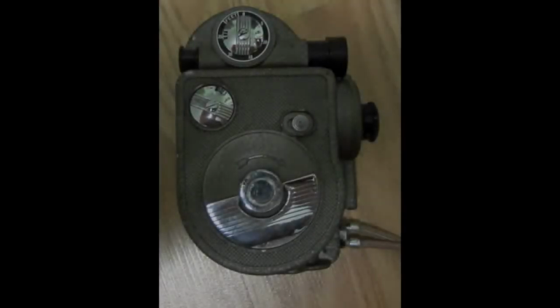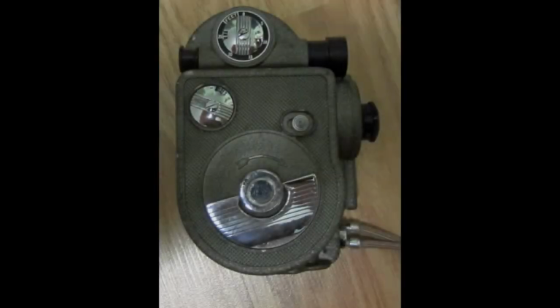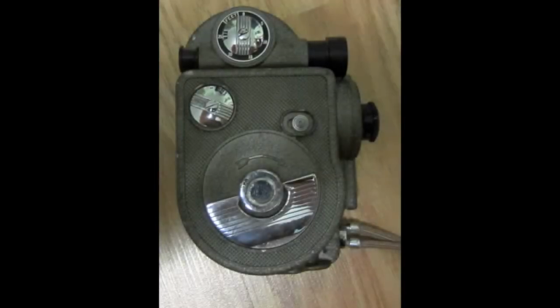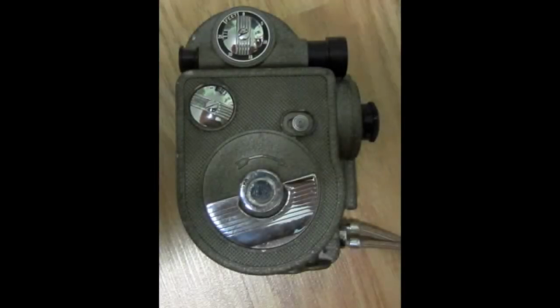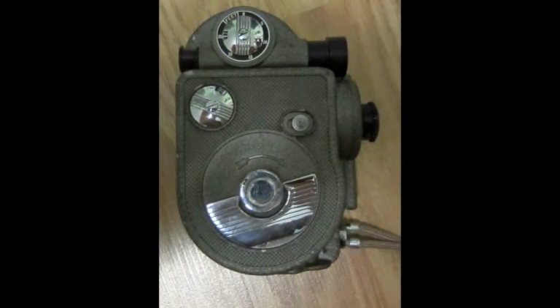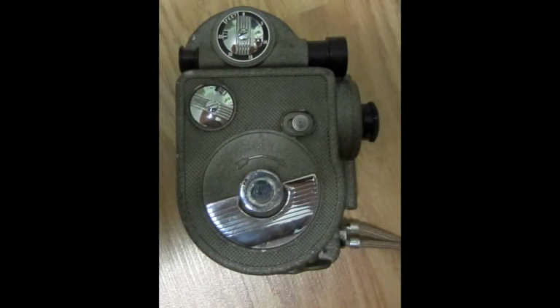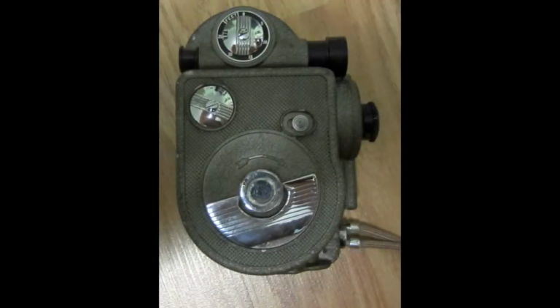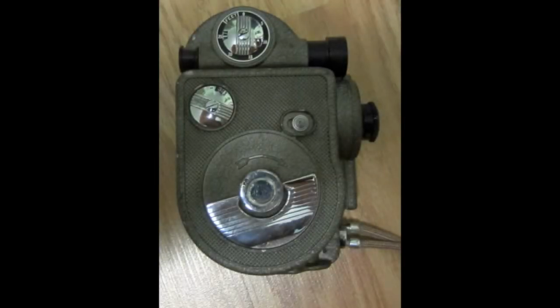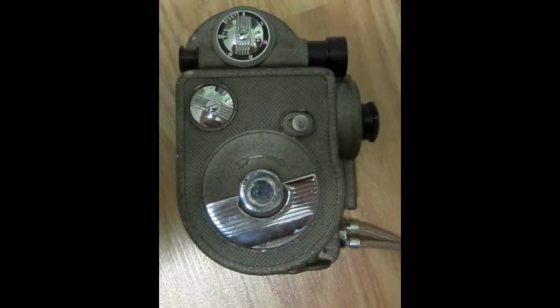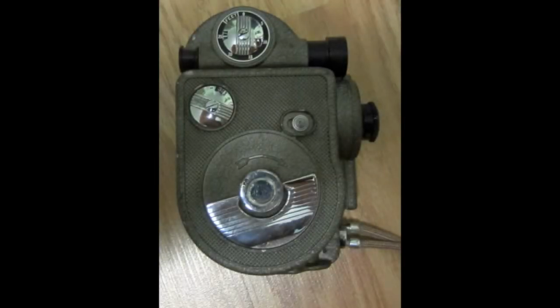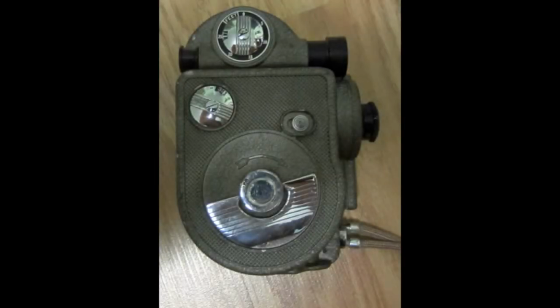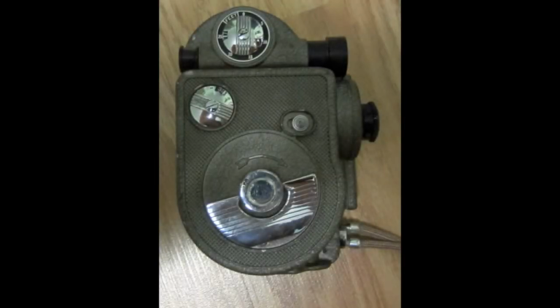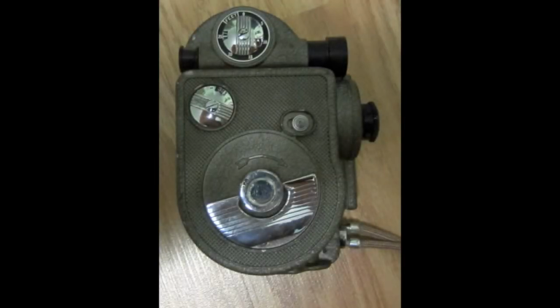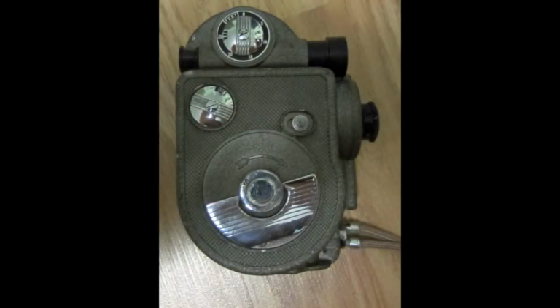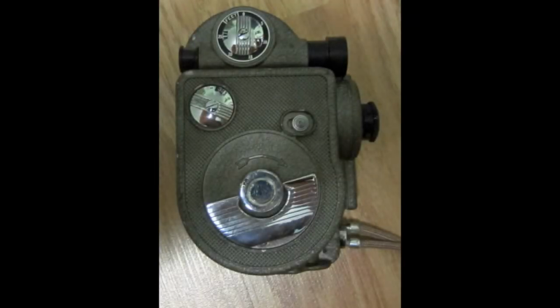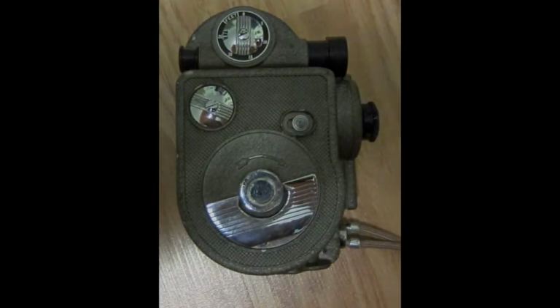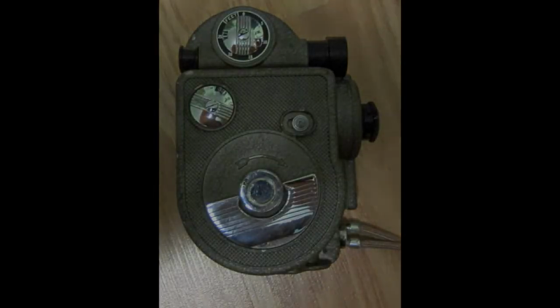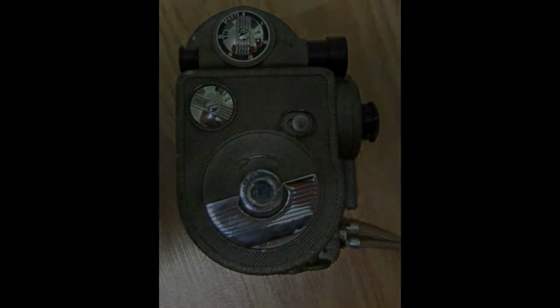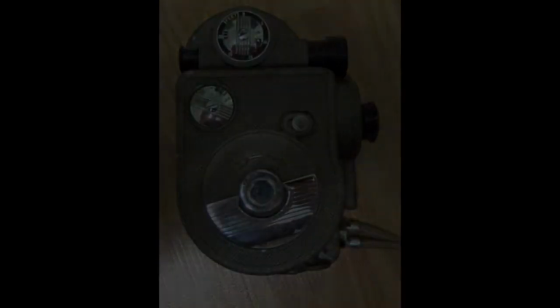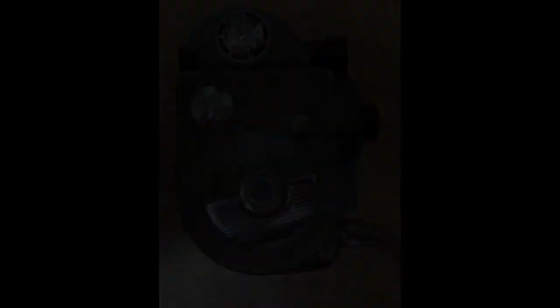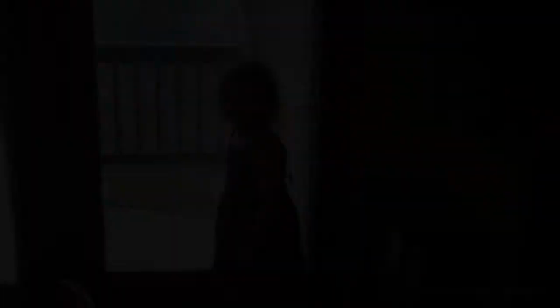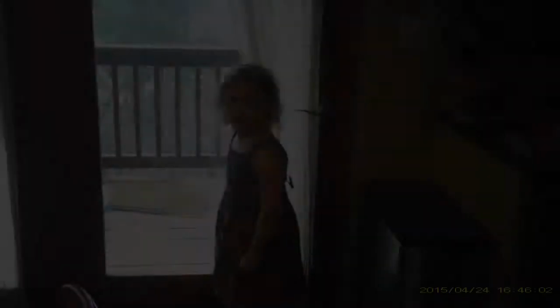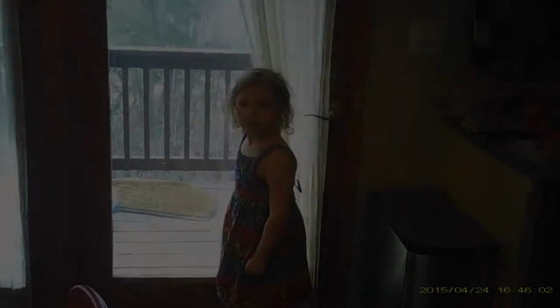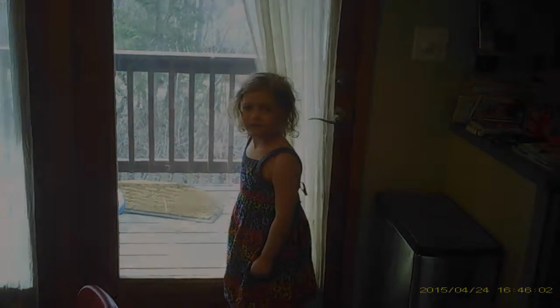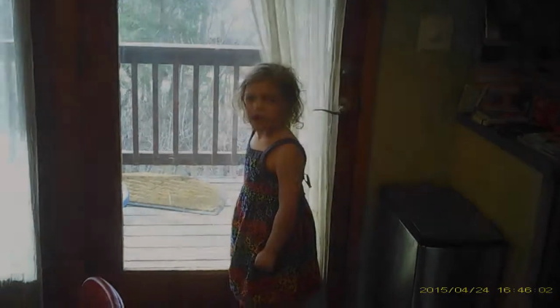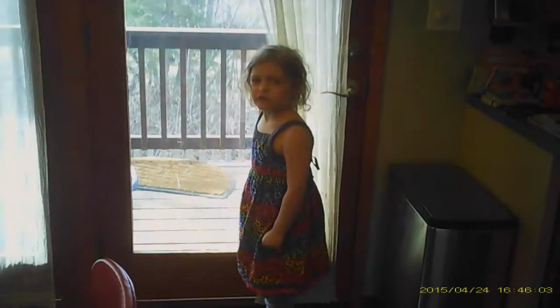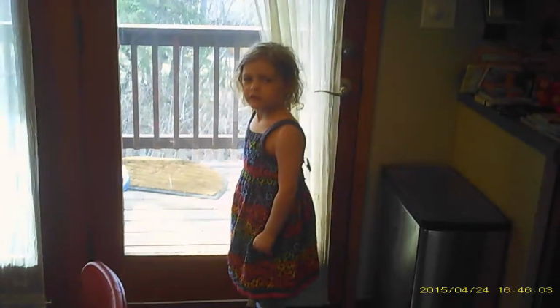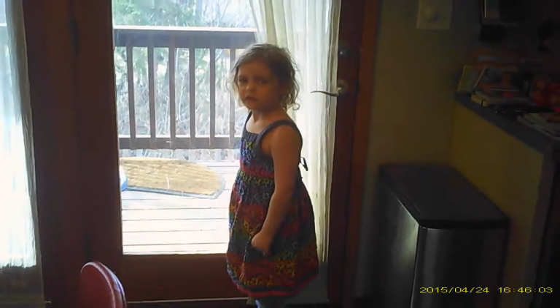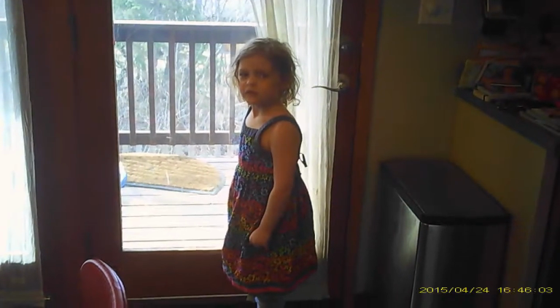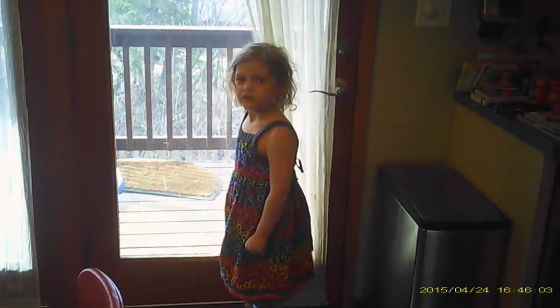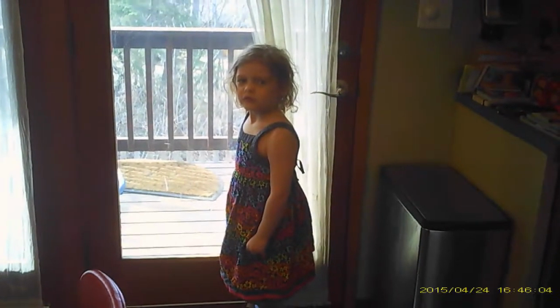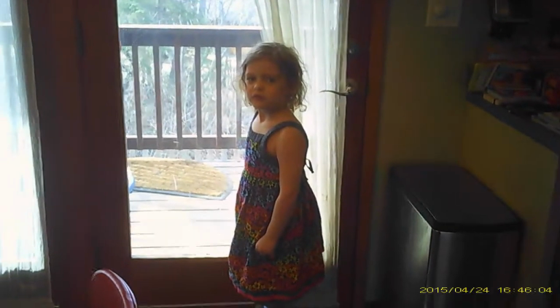And here's a sample of what the video looks like. The movie camera.